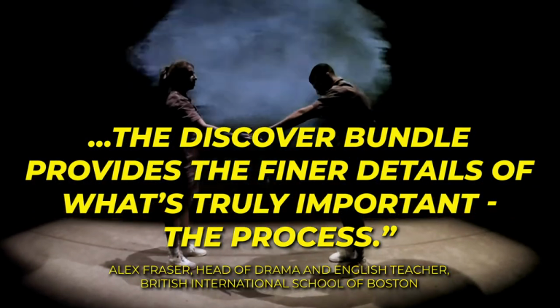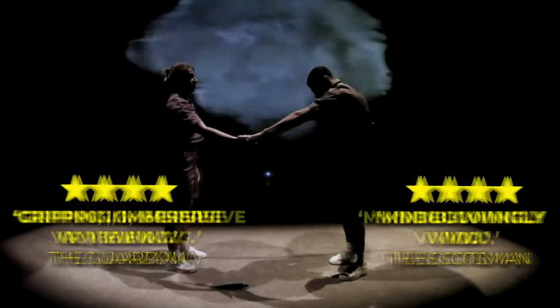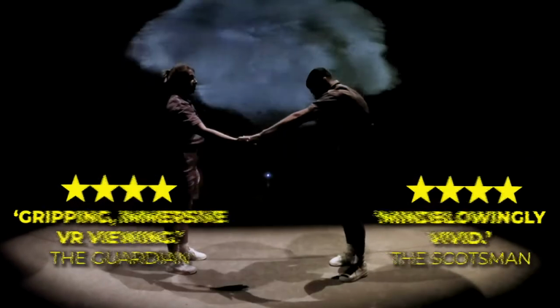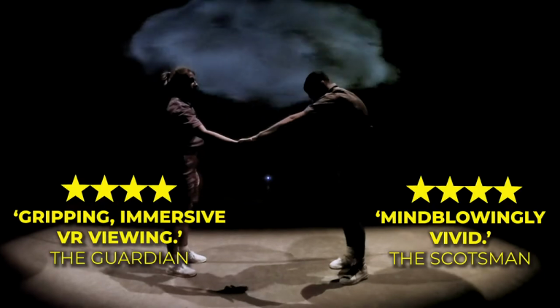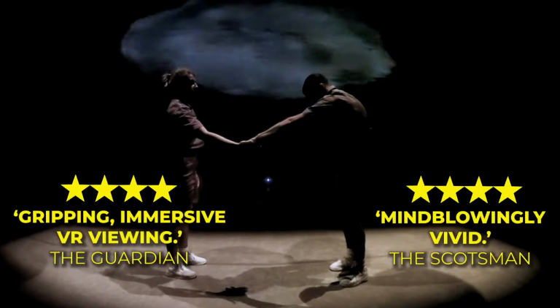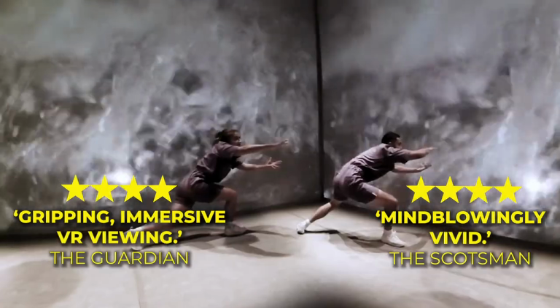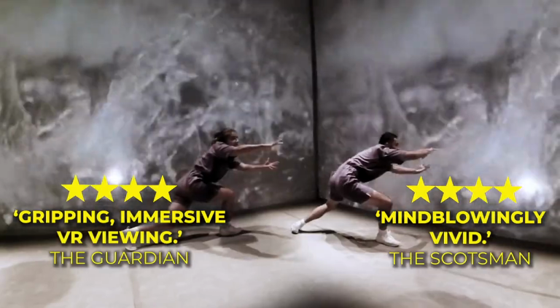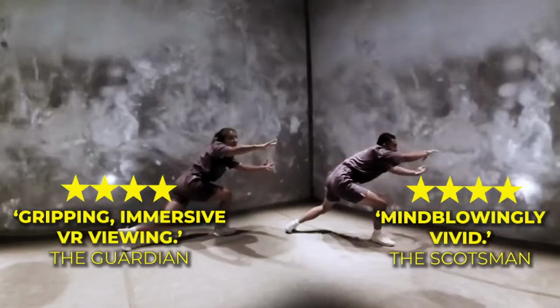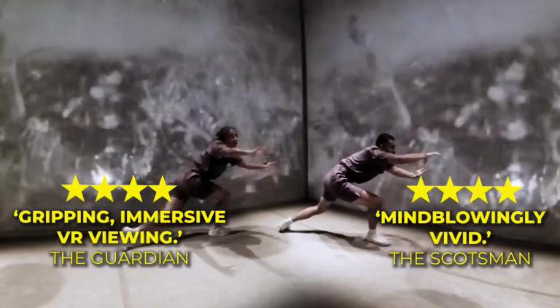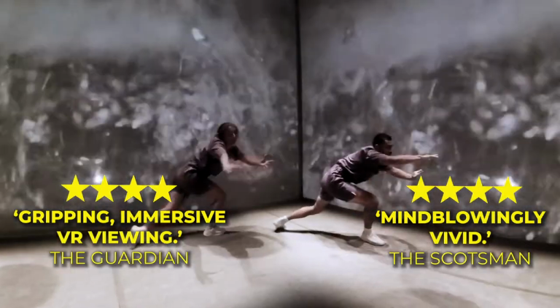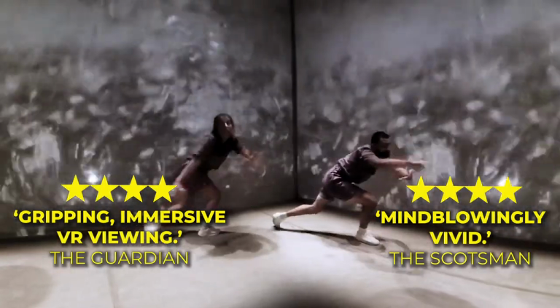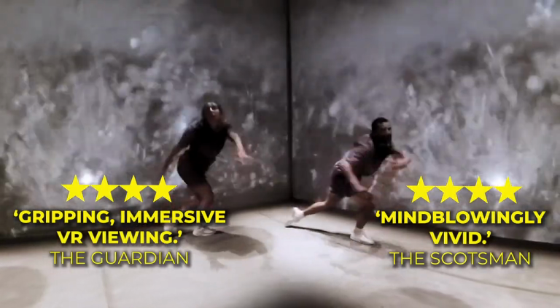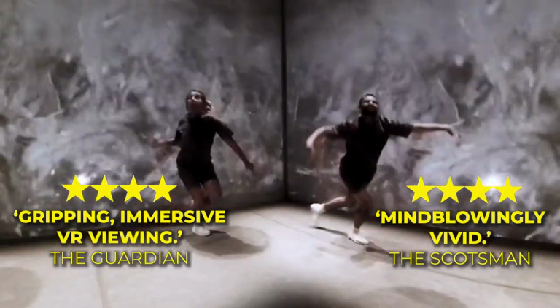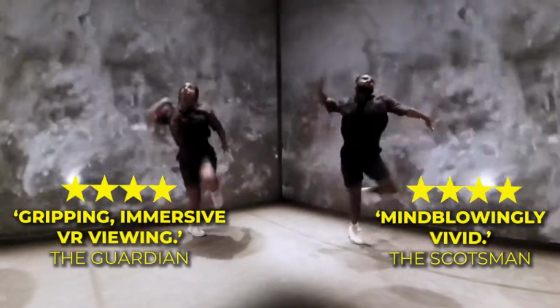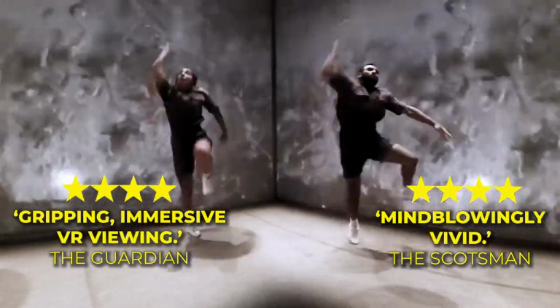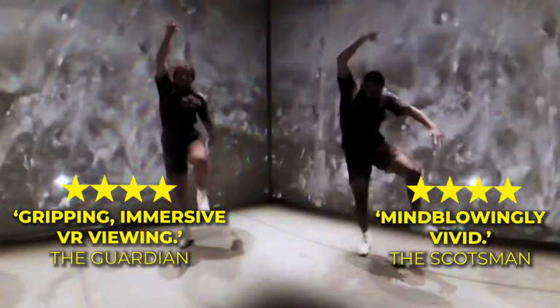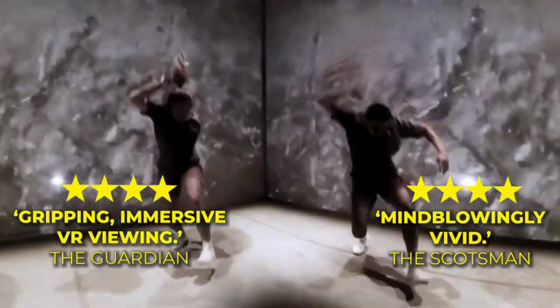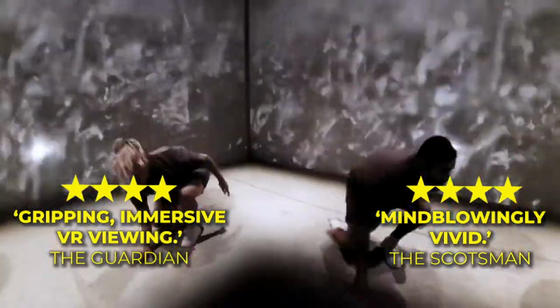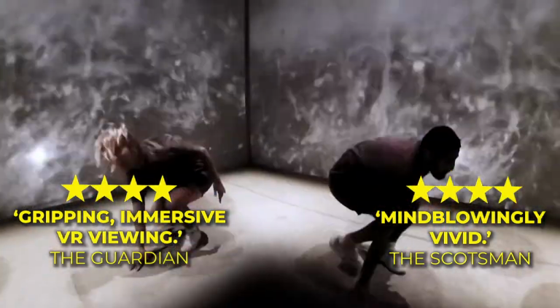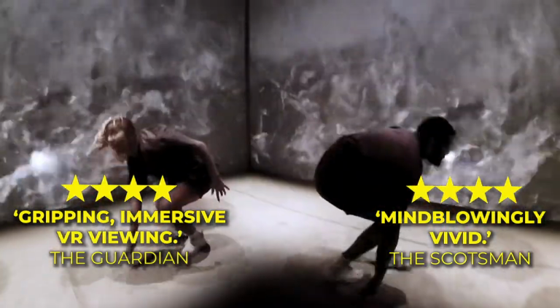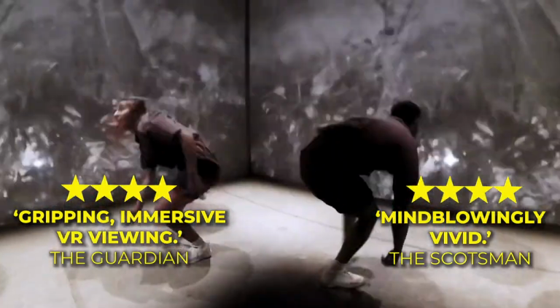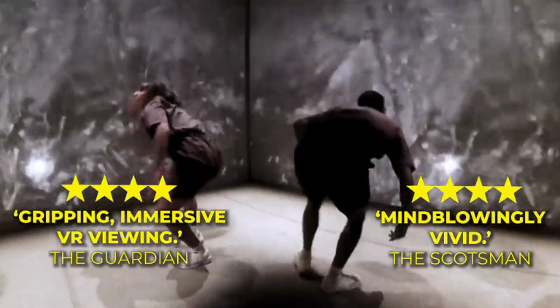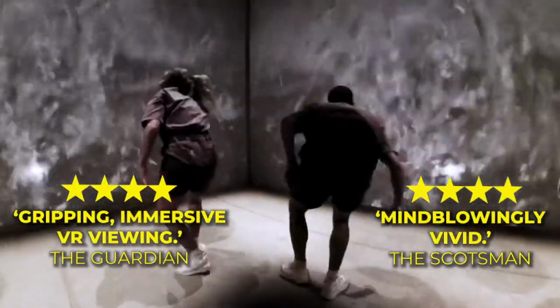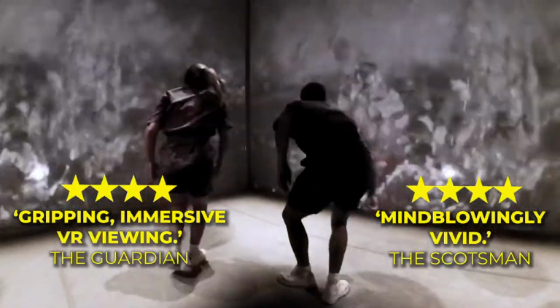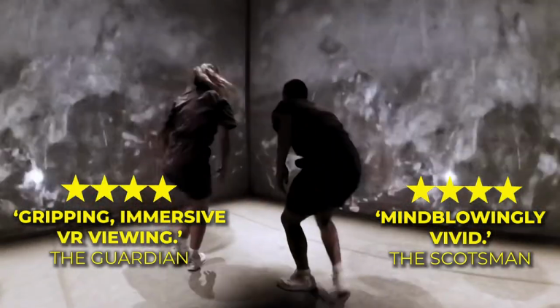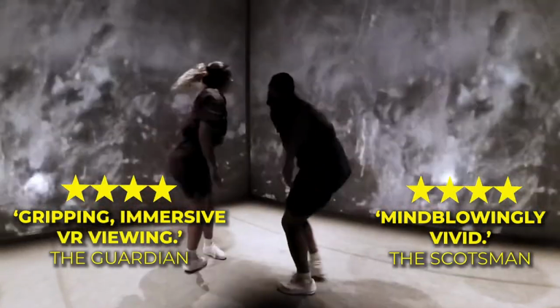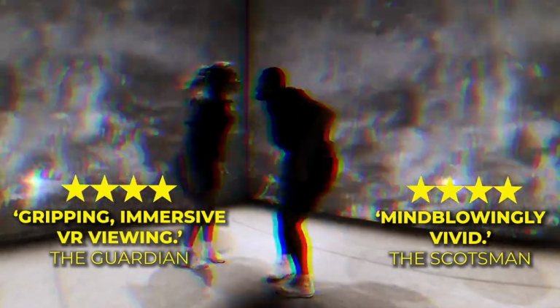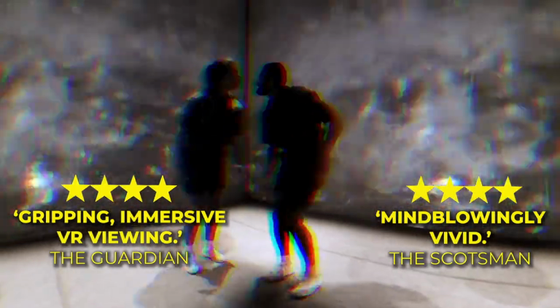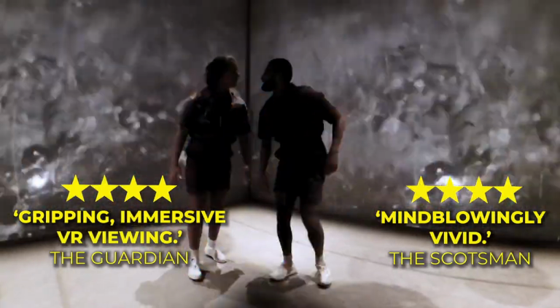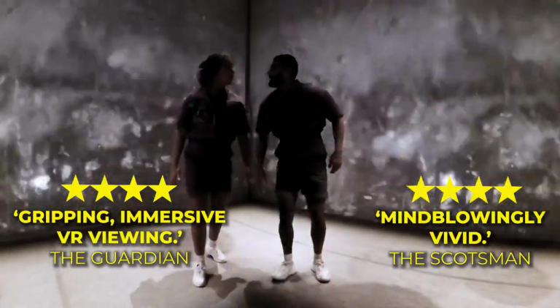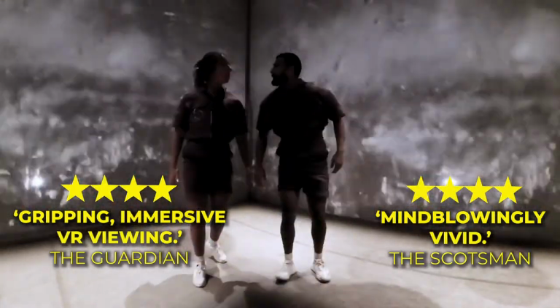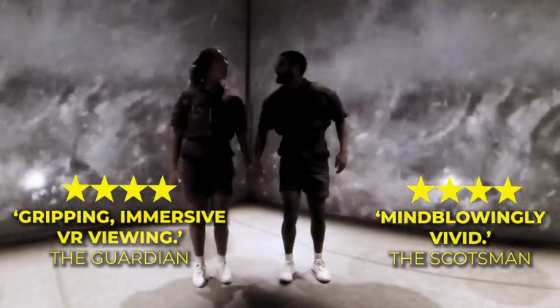Book Discover Petrichor now and step into a new world of digital theatre making.